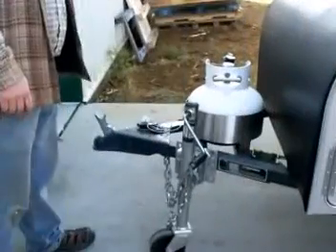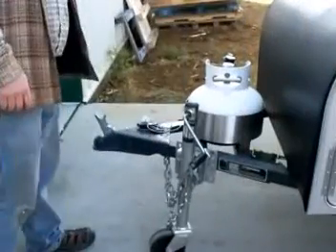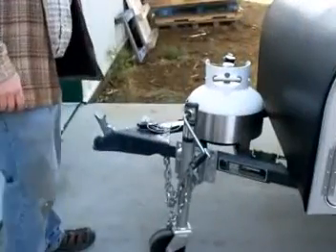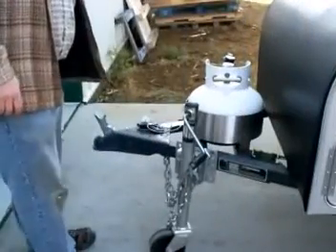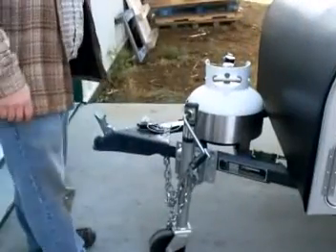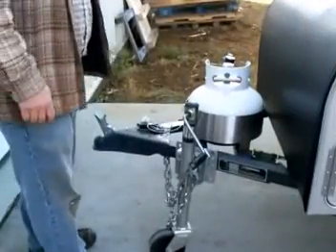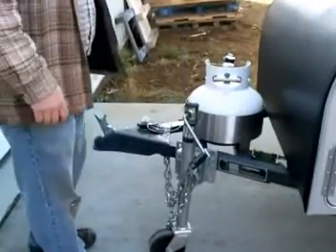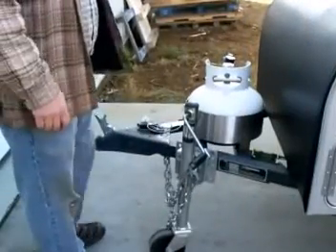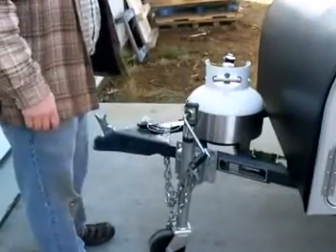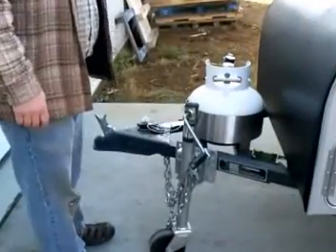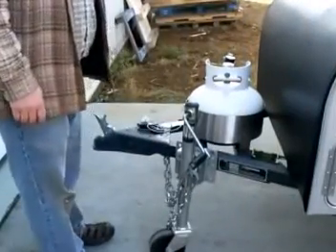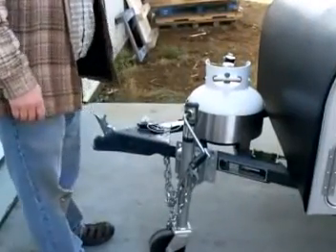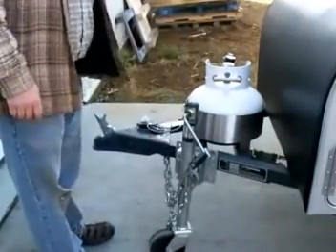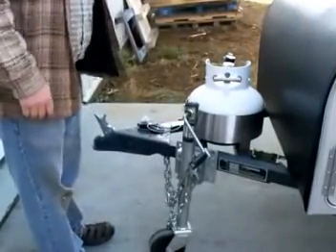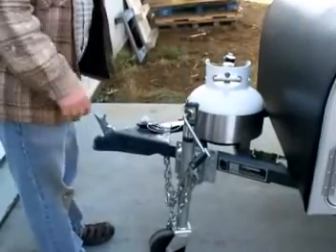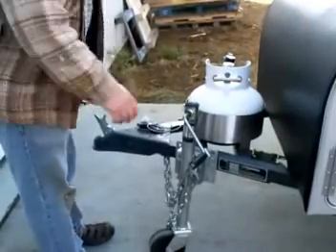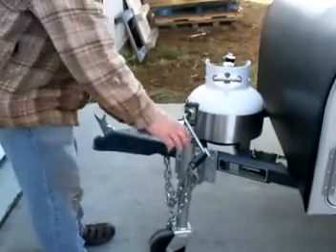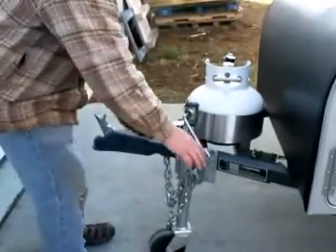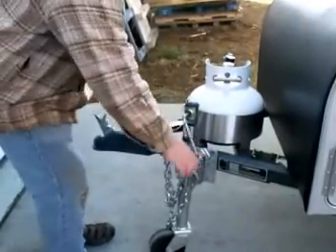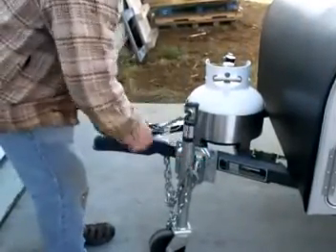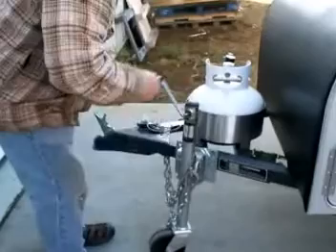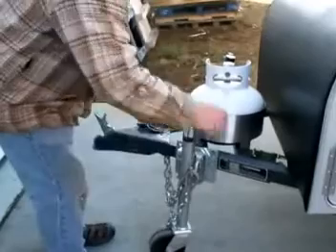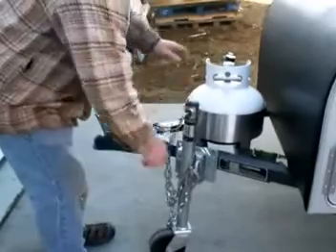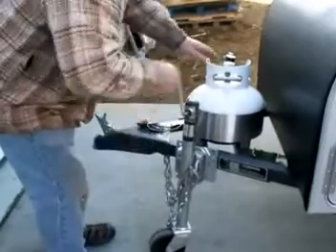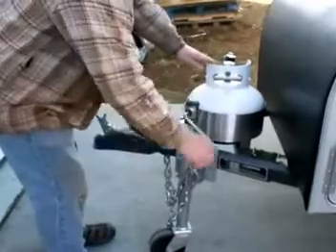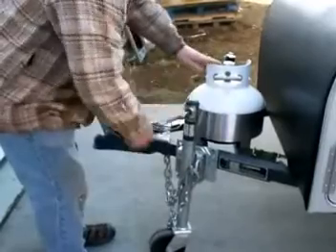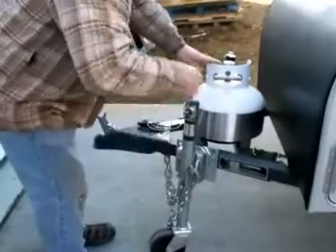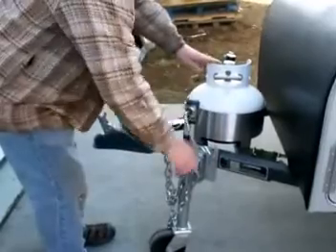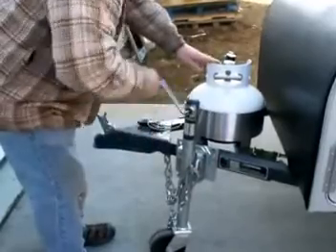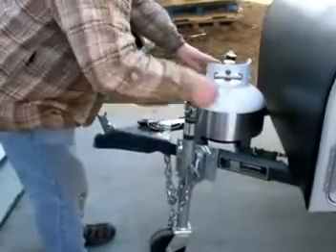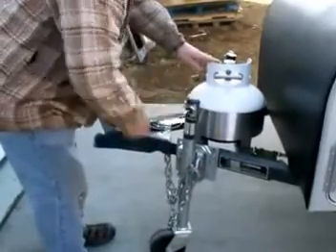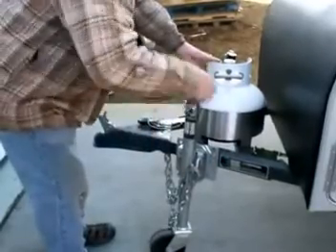To help the tanks drain more fully, we're going to crank up the jack on the tongue of the trailer.